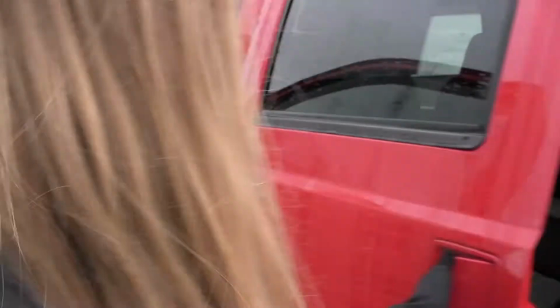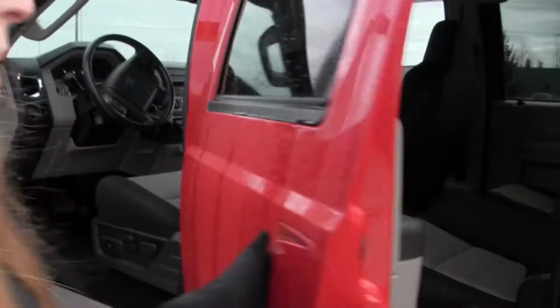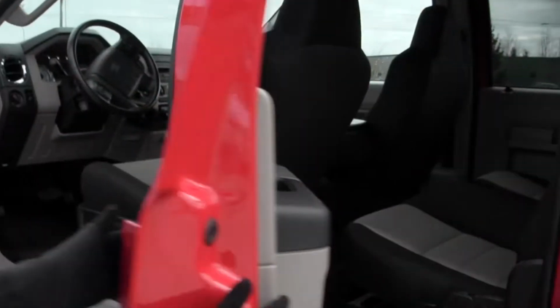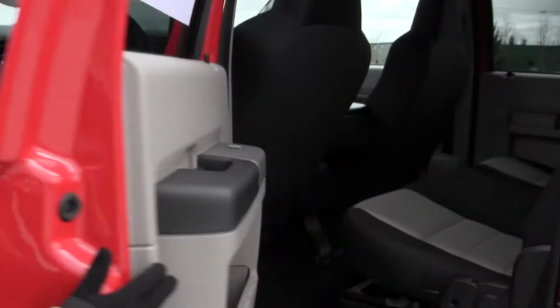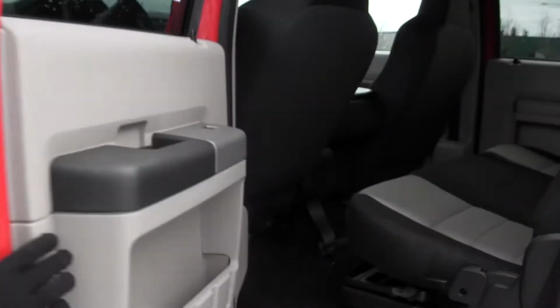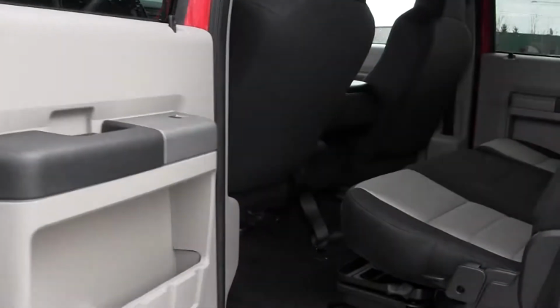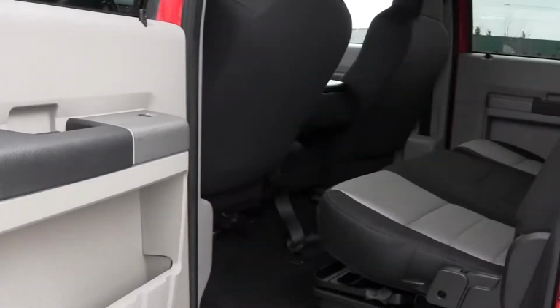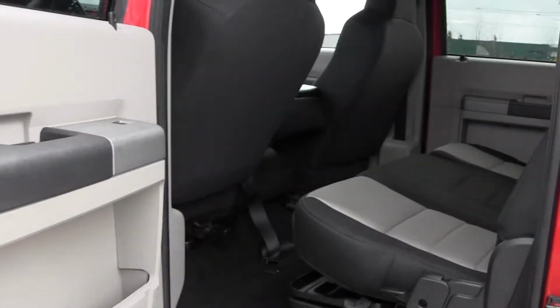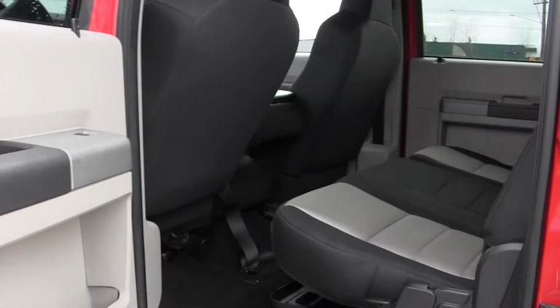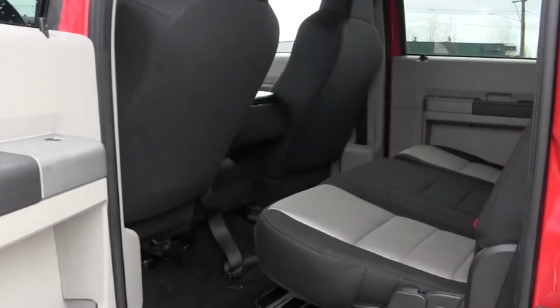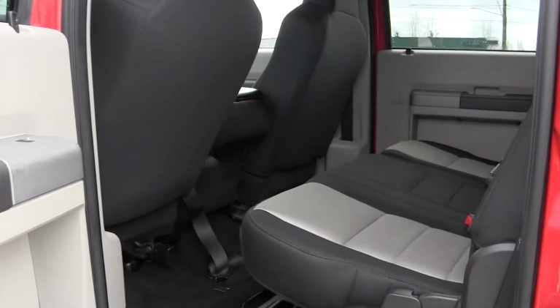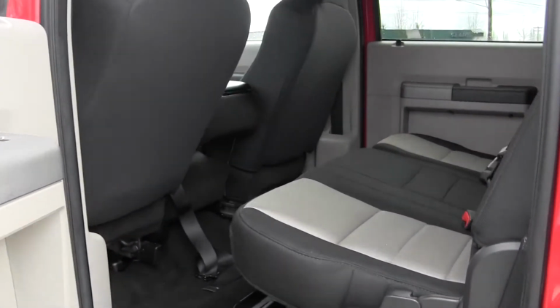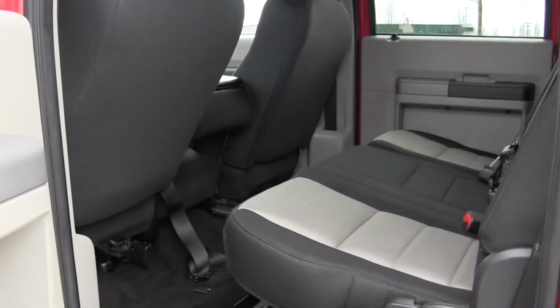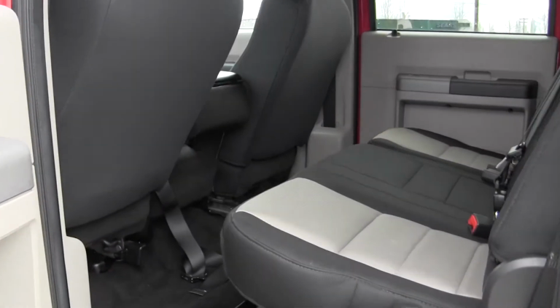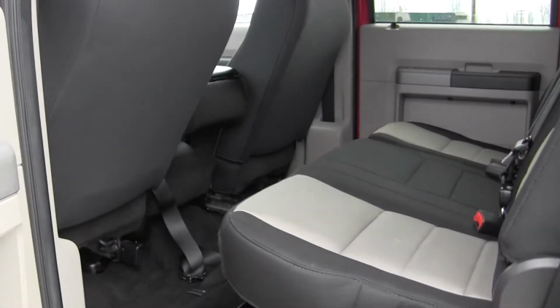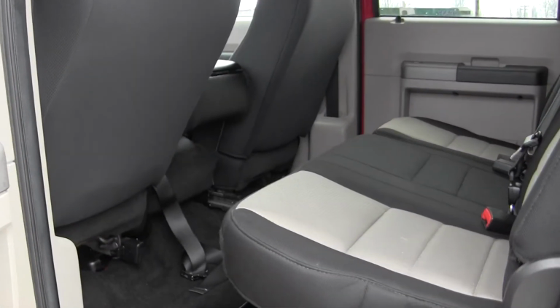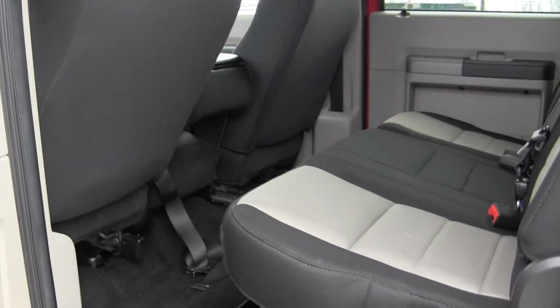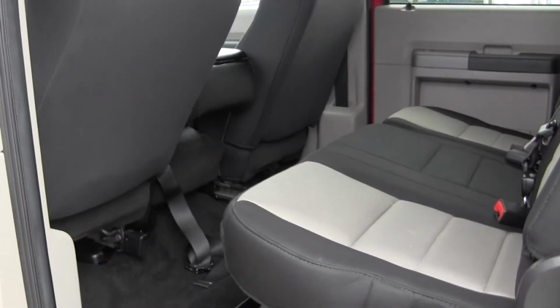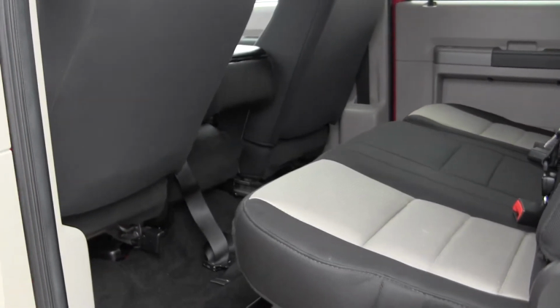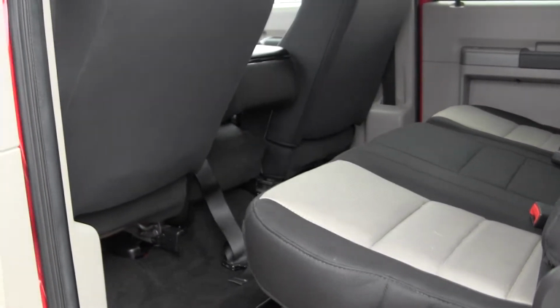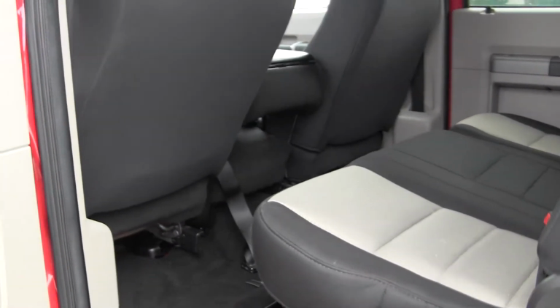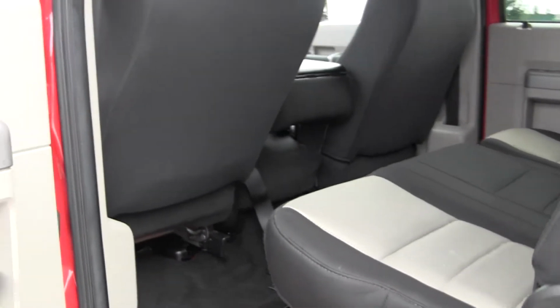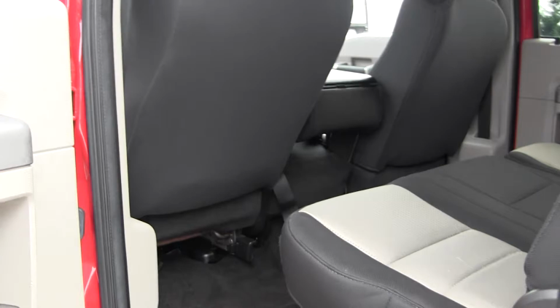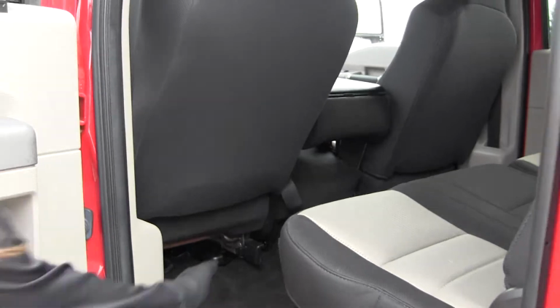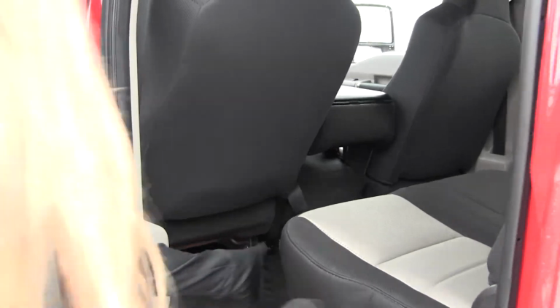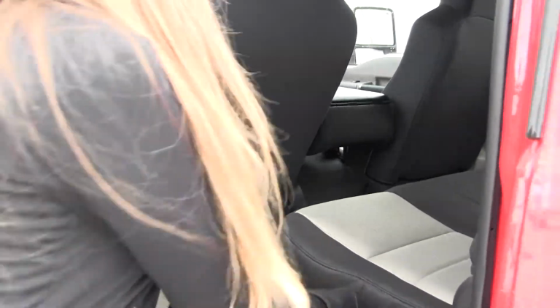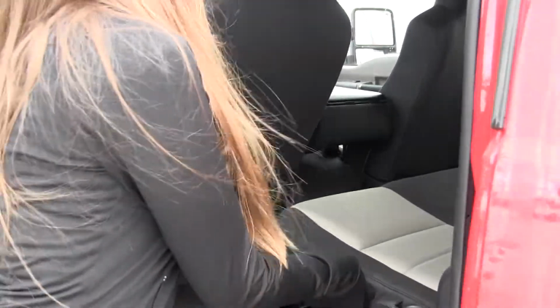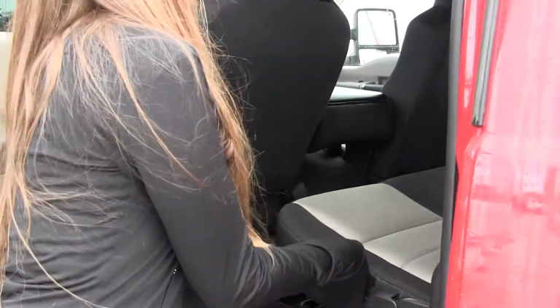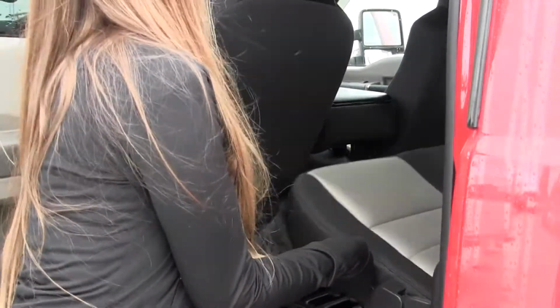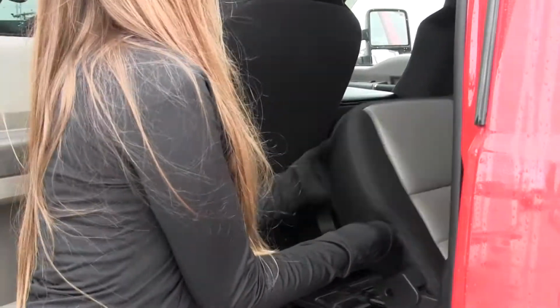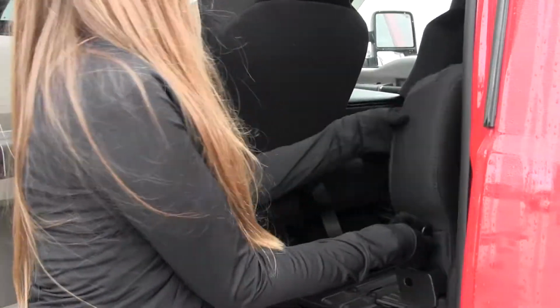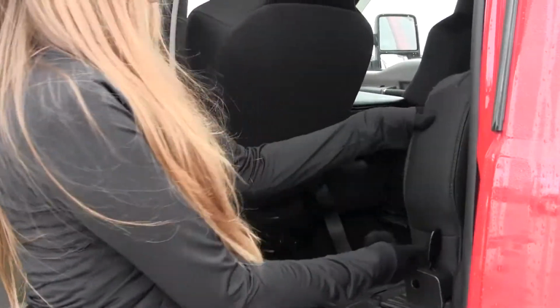The back seat seats three — very comfortable, nice for road trips. It also folds up very easily.